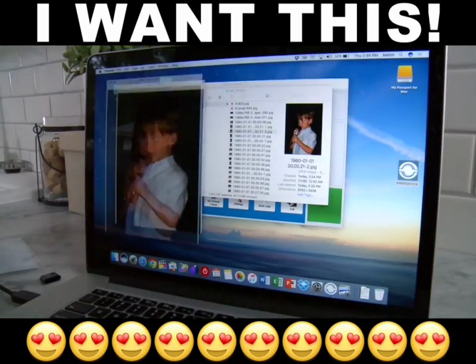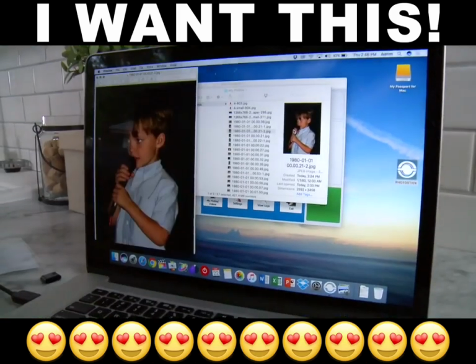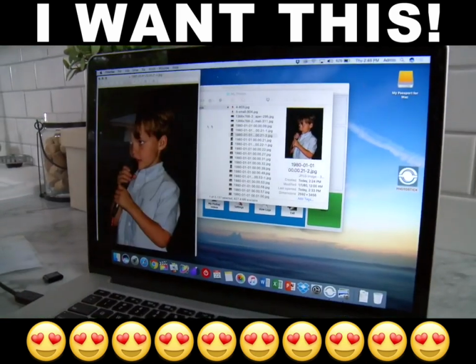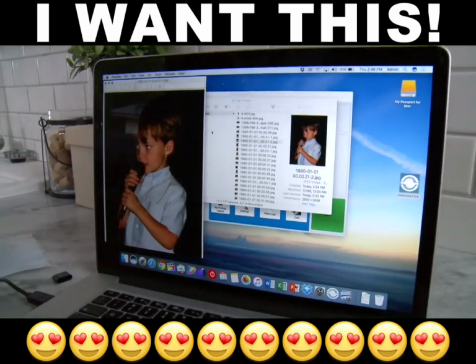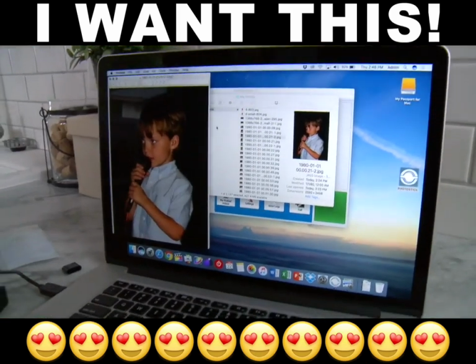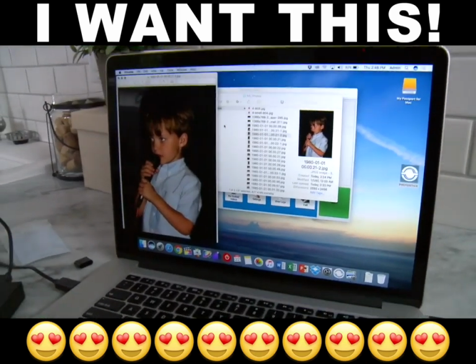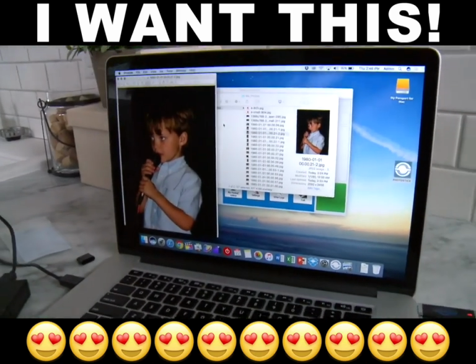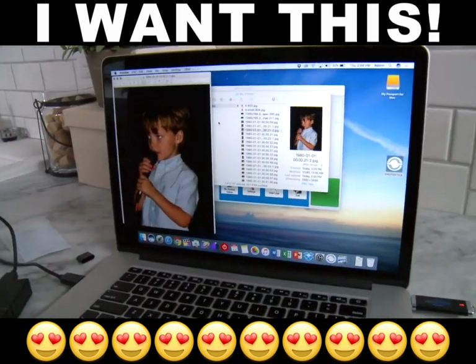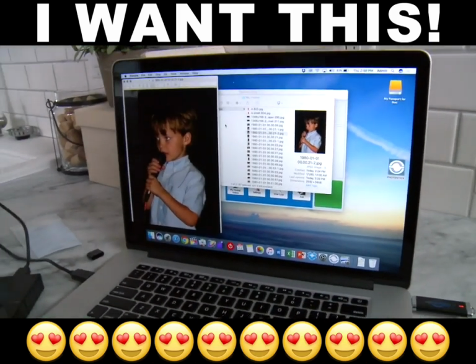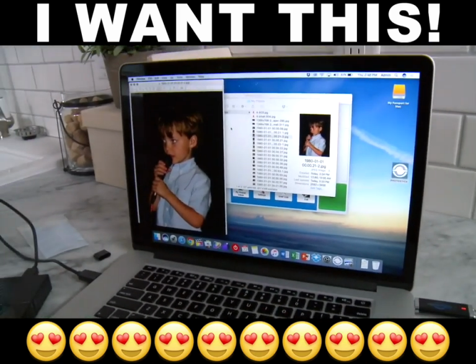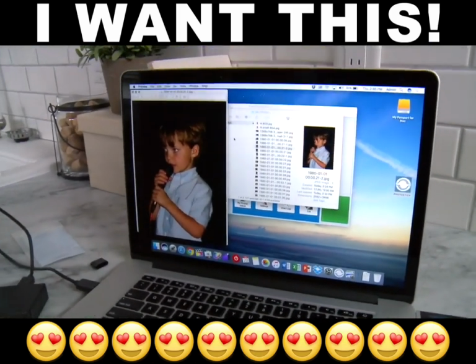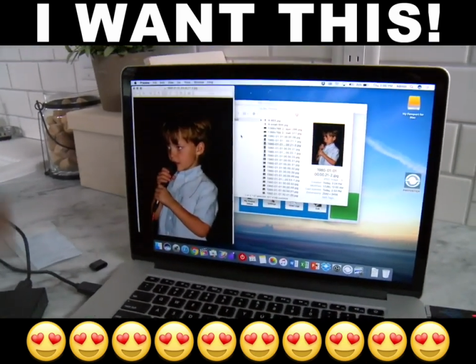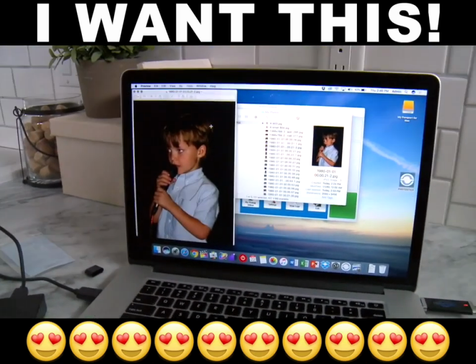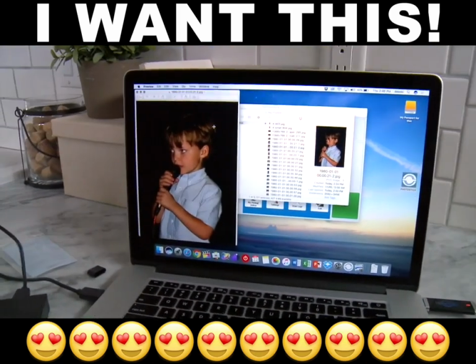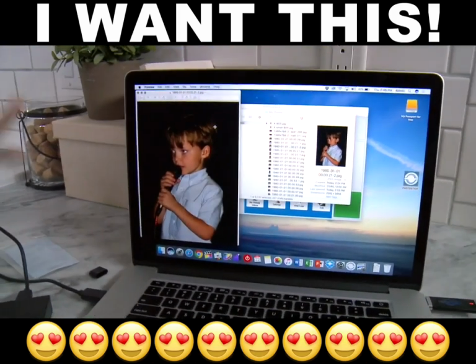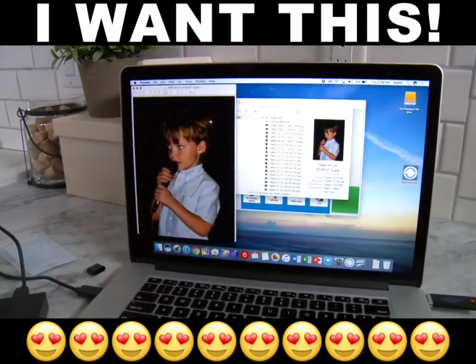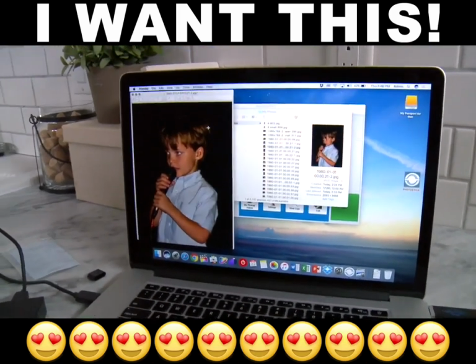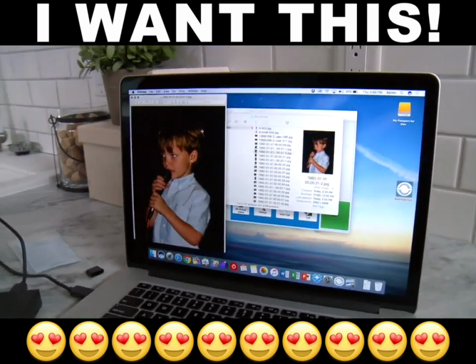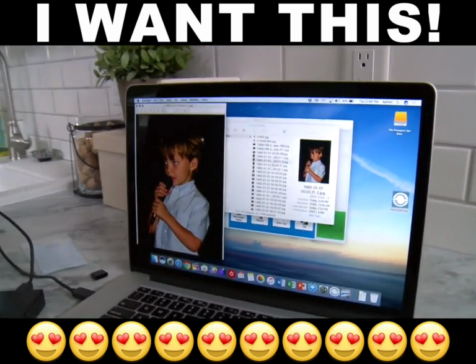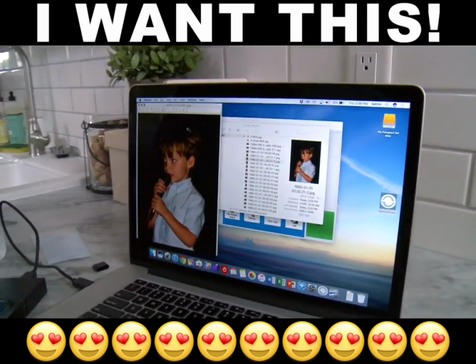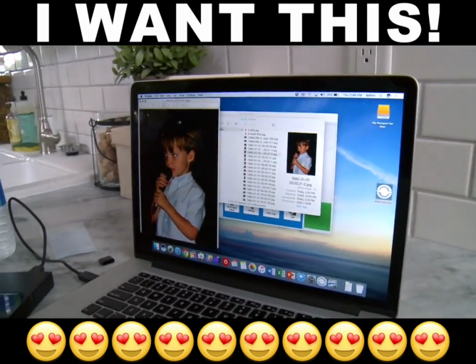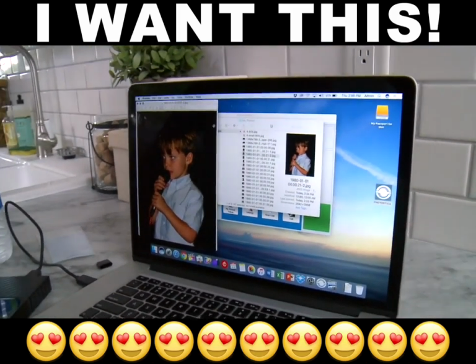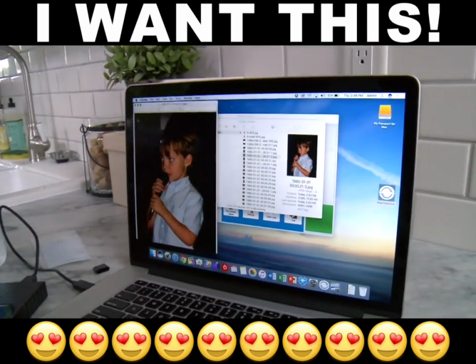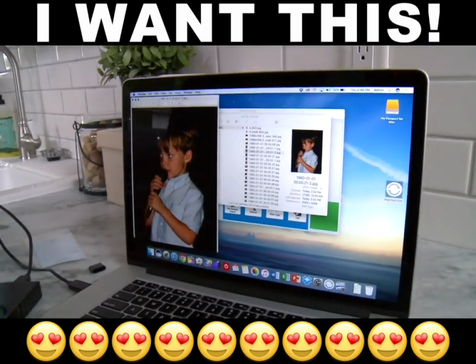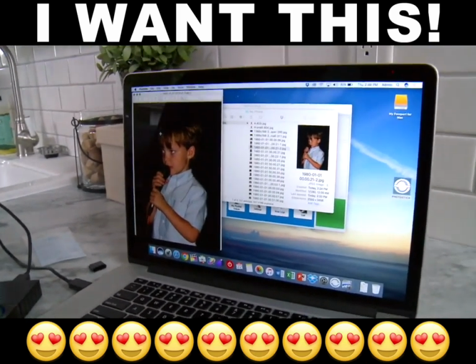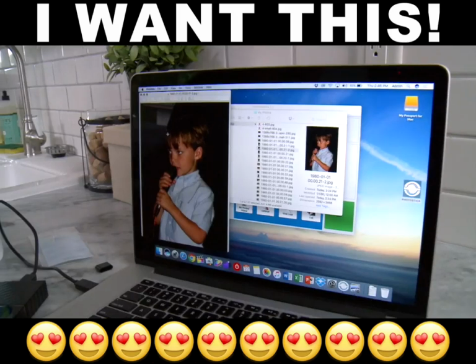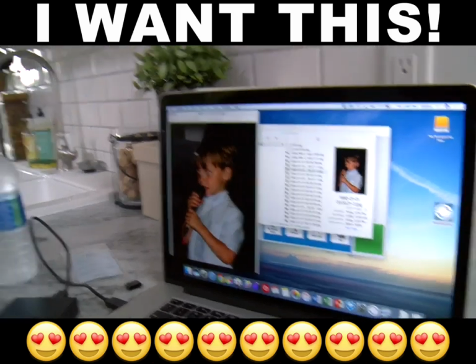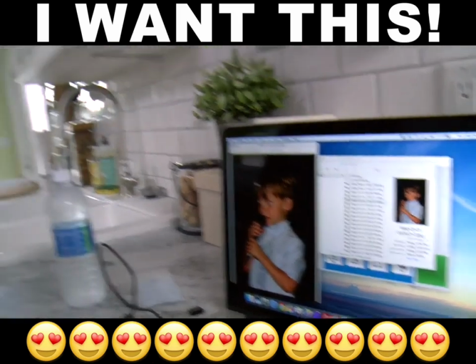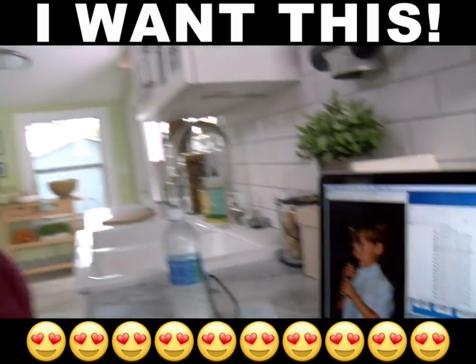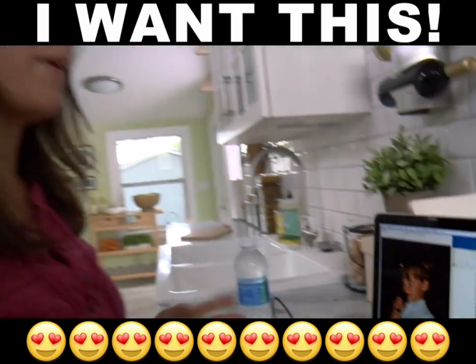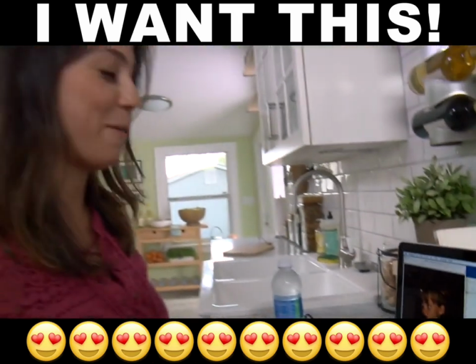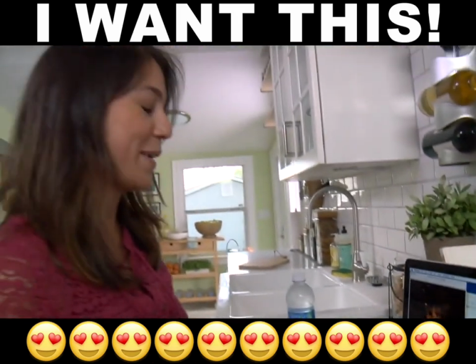Oh my god, this is my nephew. I've been looking everywhere for this picture. My mom's gonna be so happy.